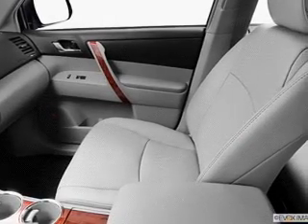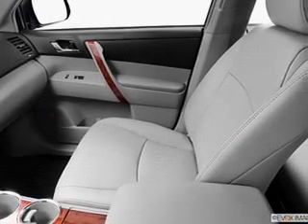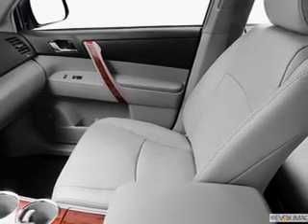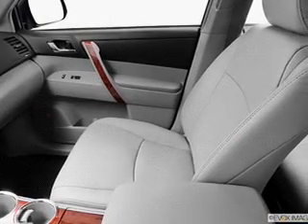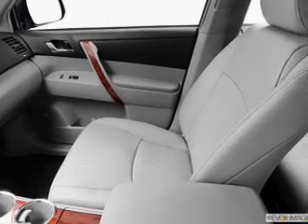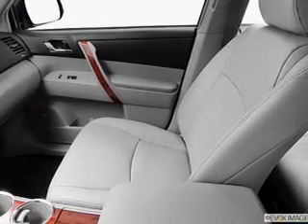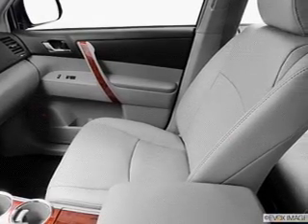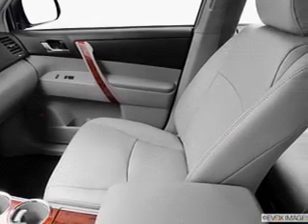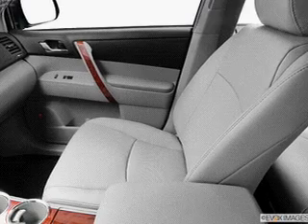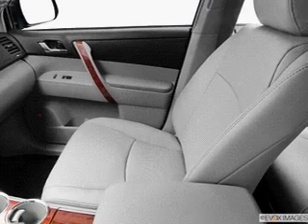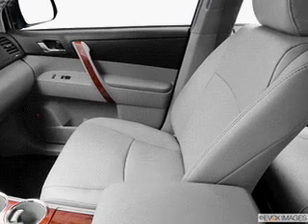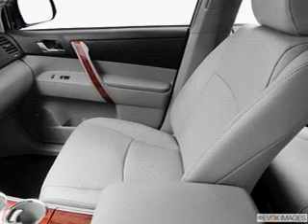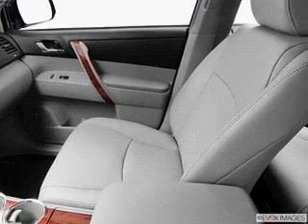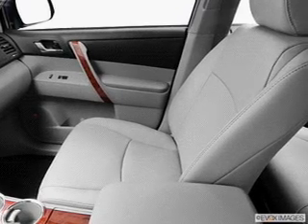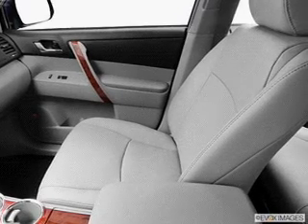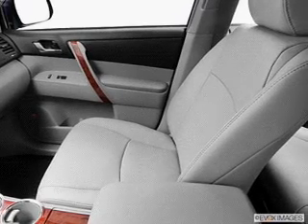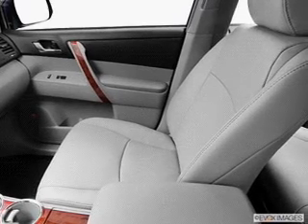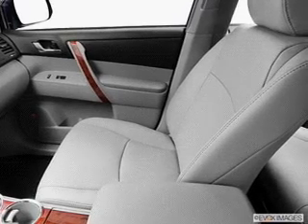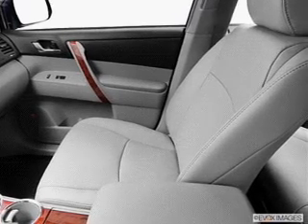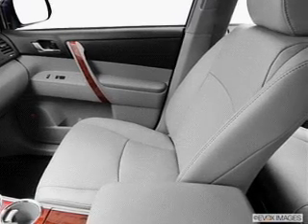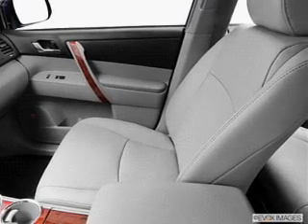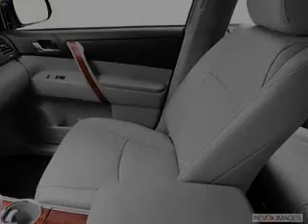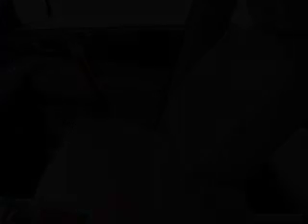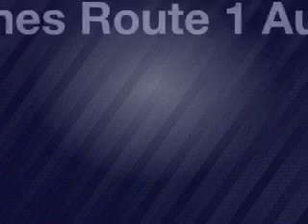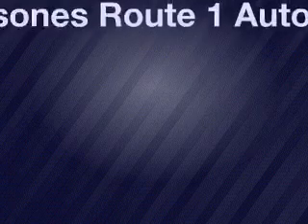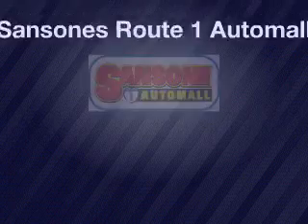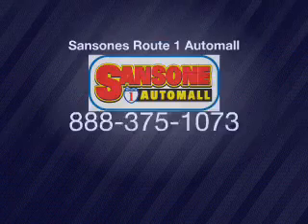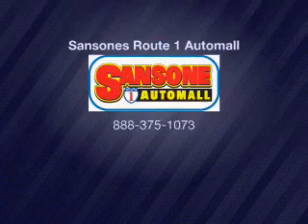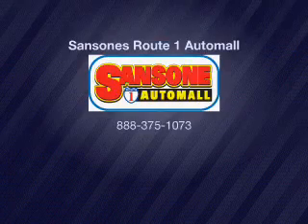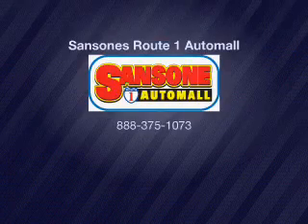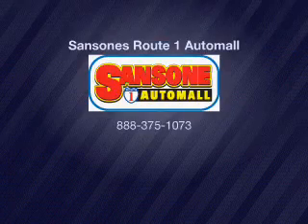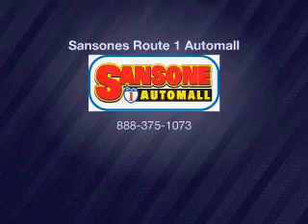Let us put you in the driver's seat today. Call or click to contact us. We'll see you.